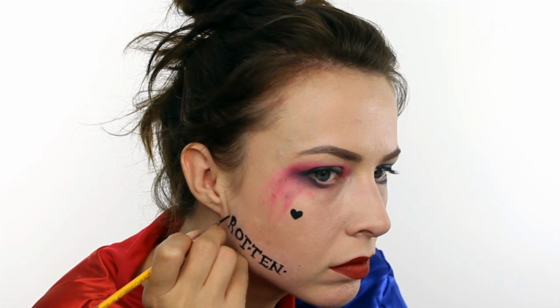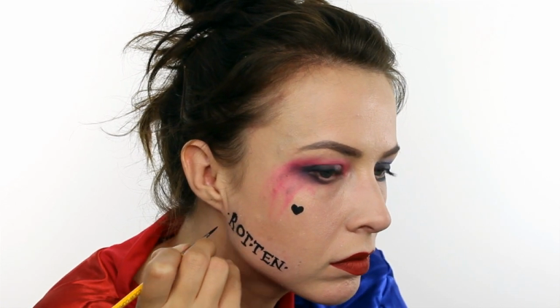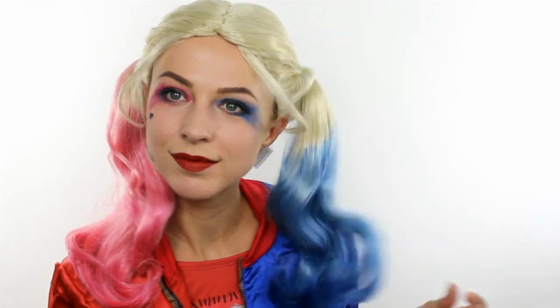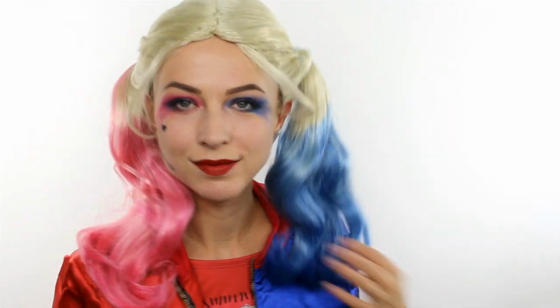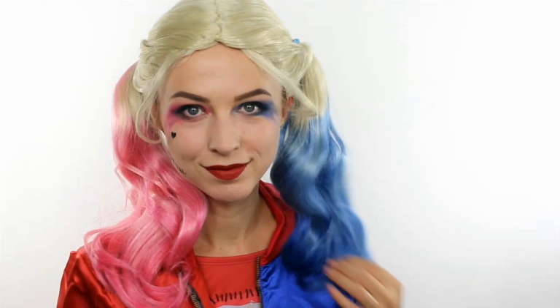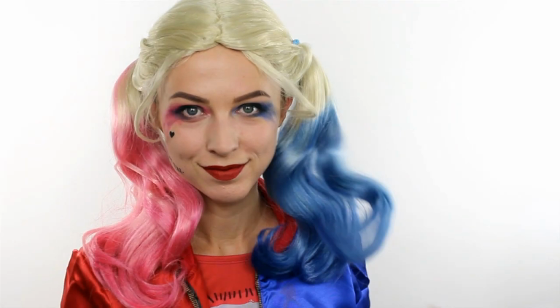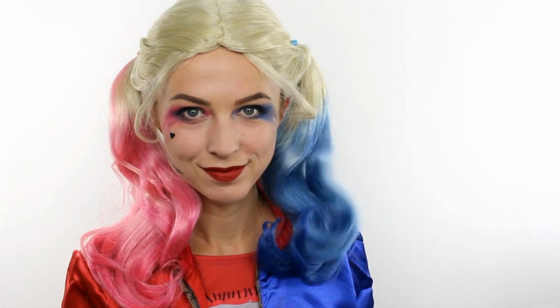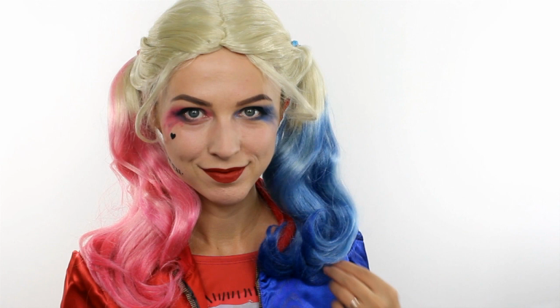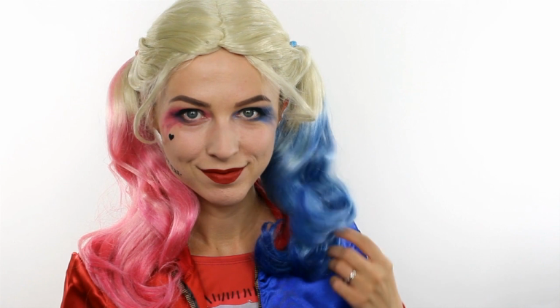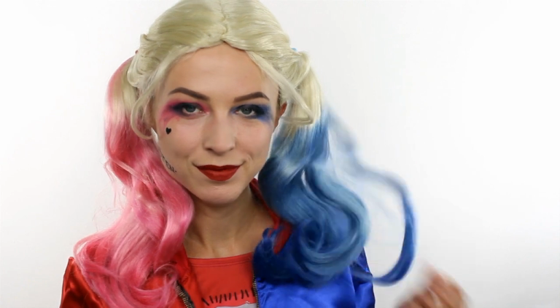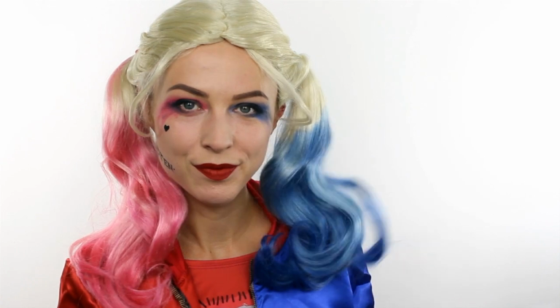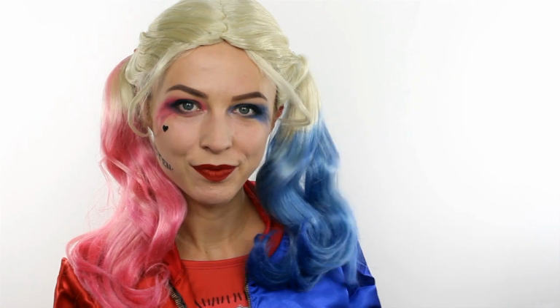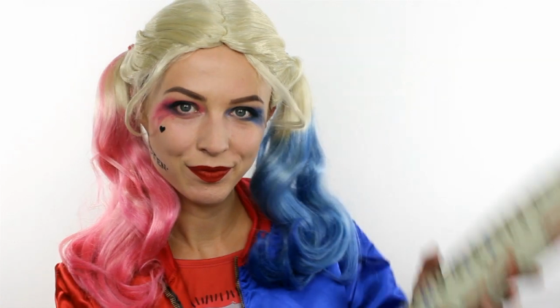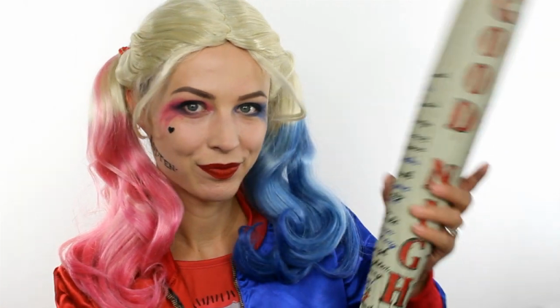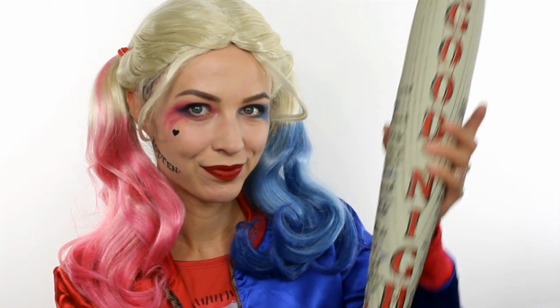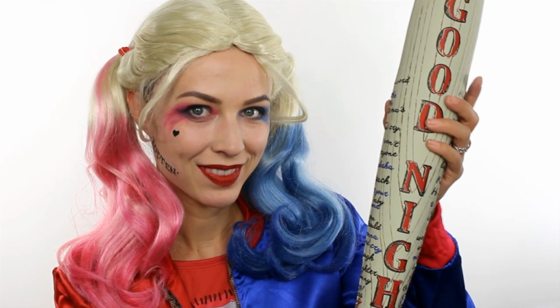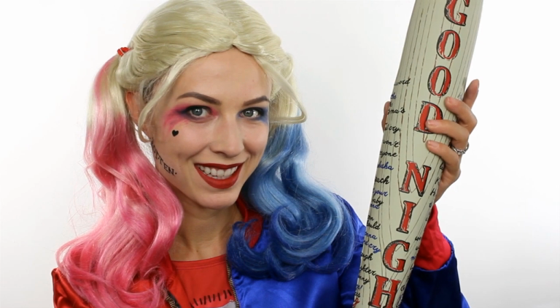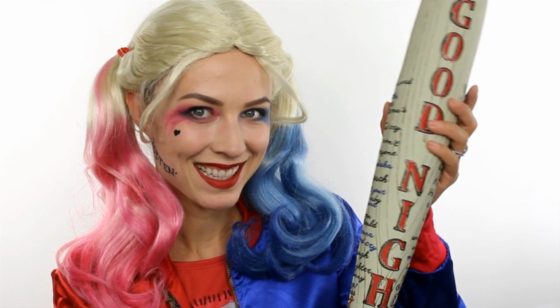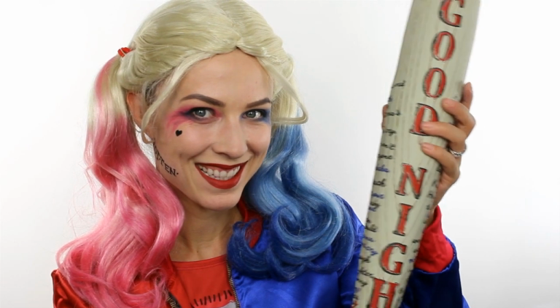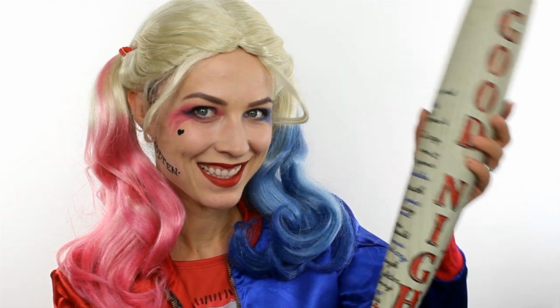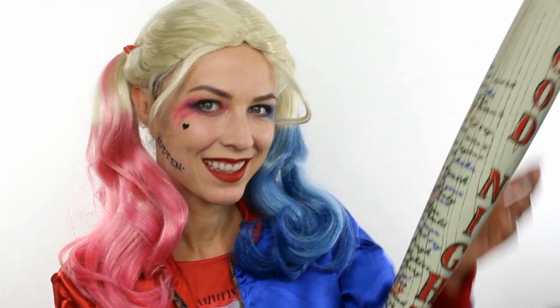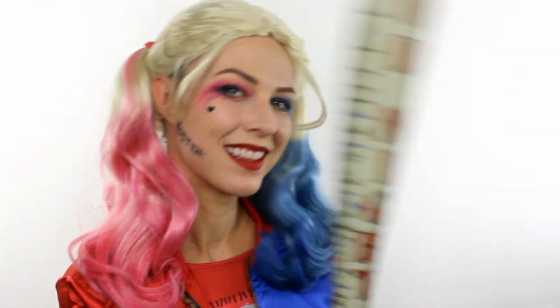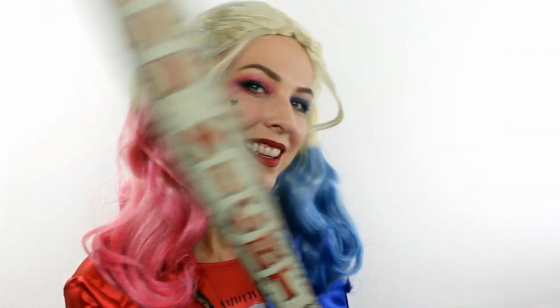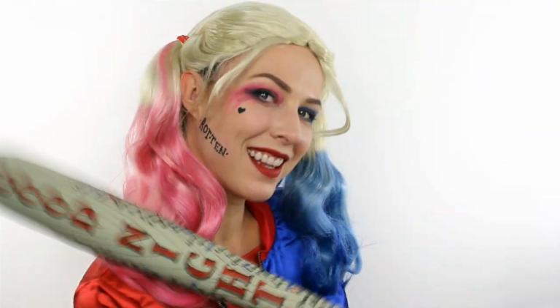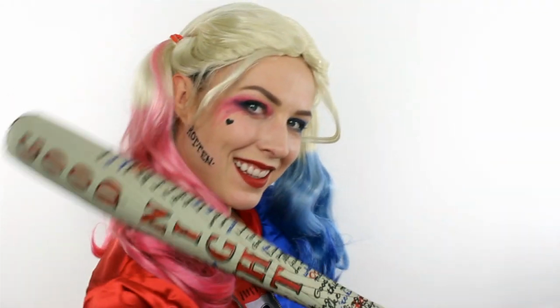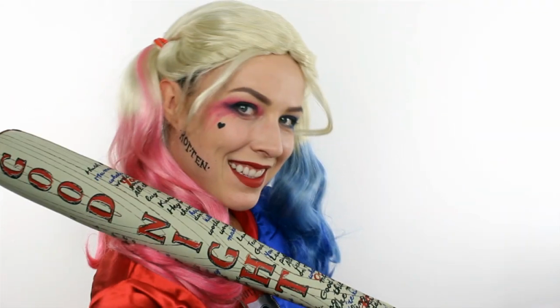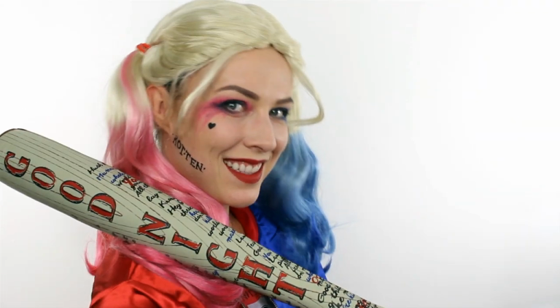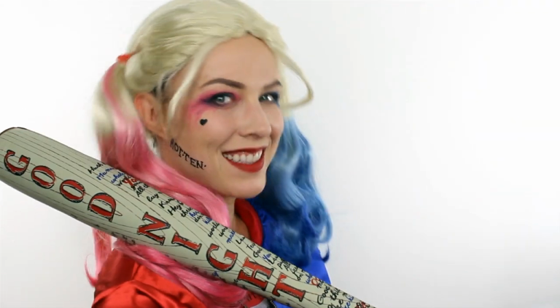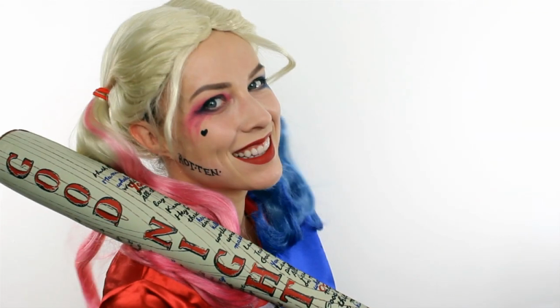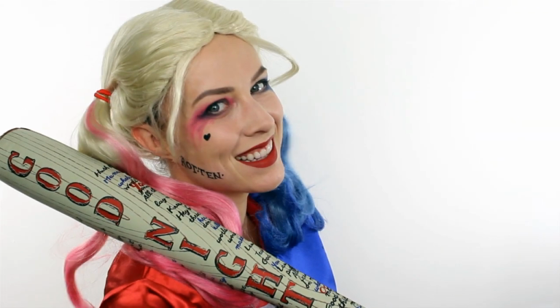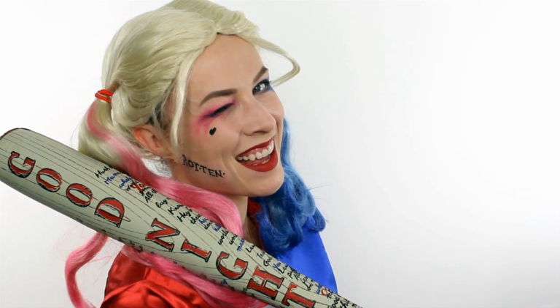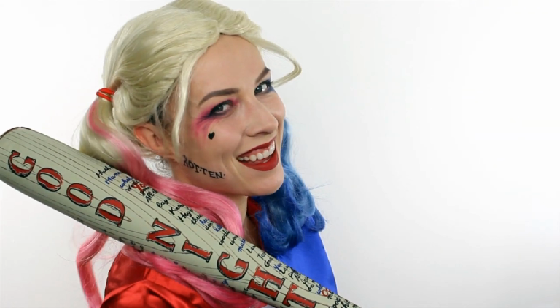To finish off this look you will of course need your blonde Harley Quinn wig, and don't forget the inflatable baseball bat.